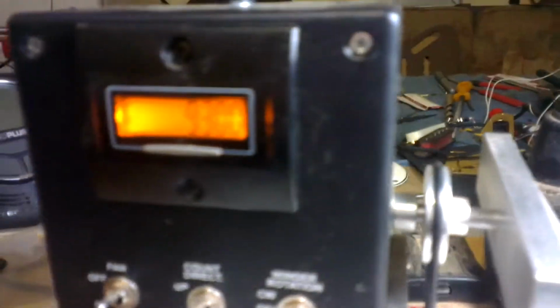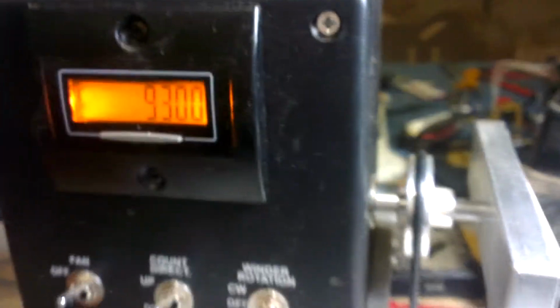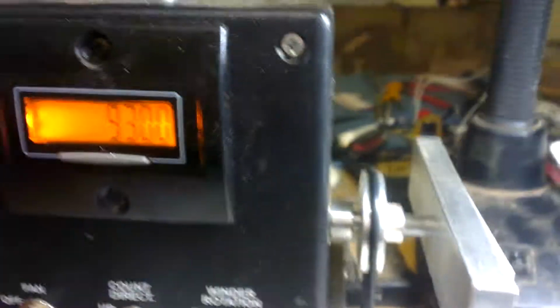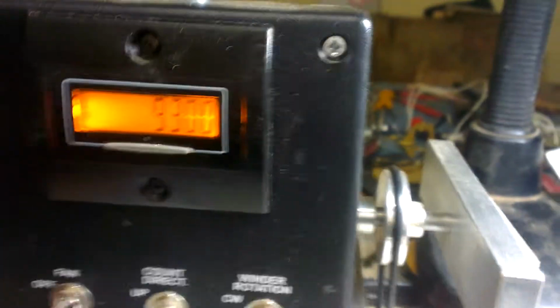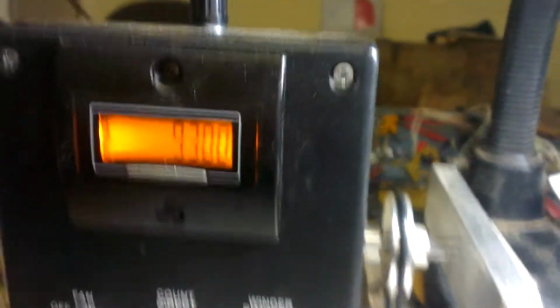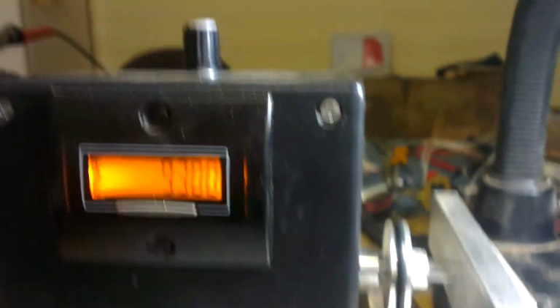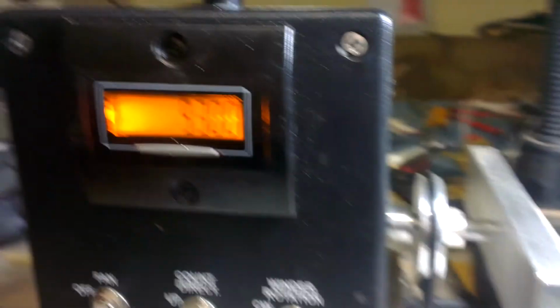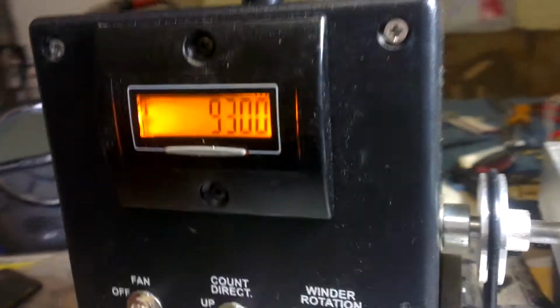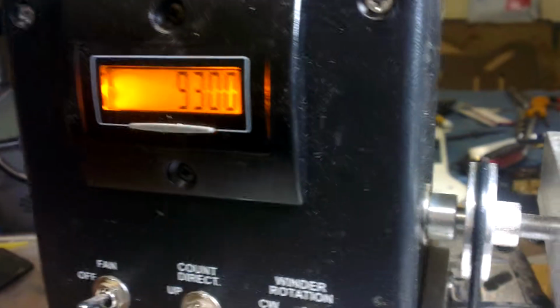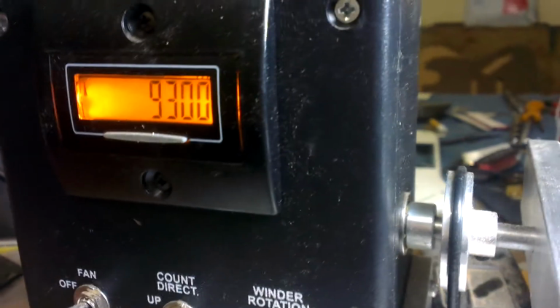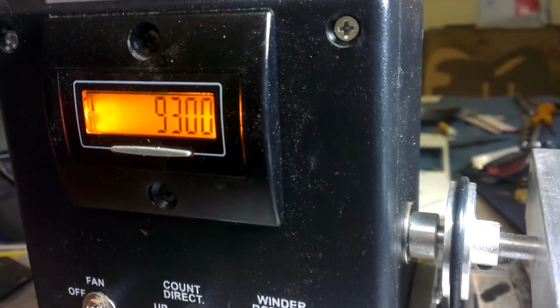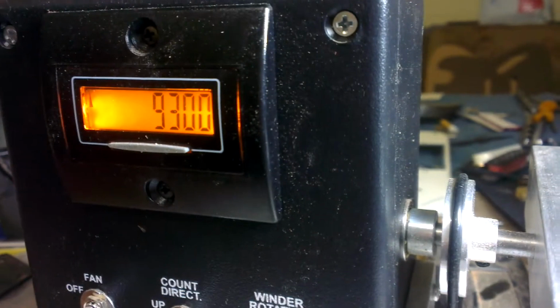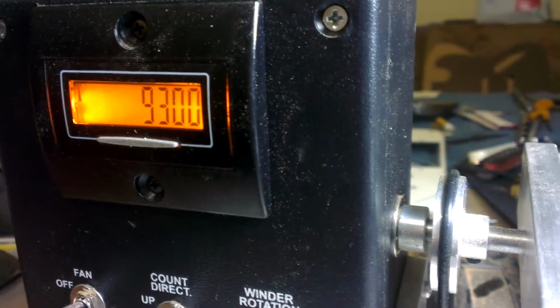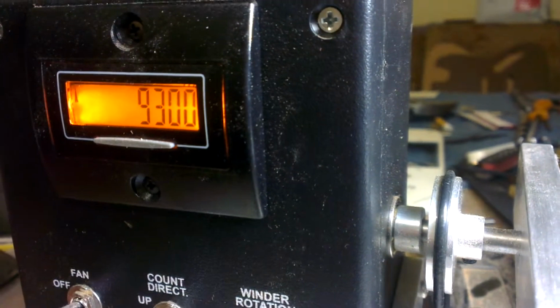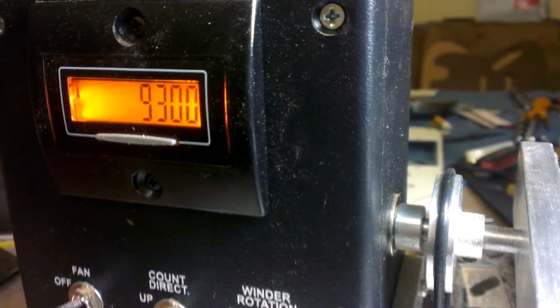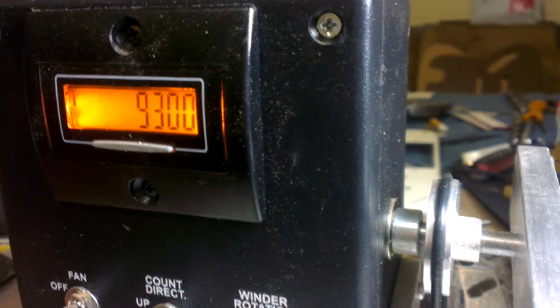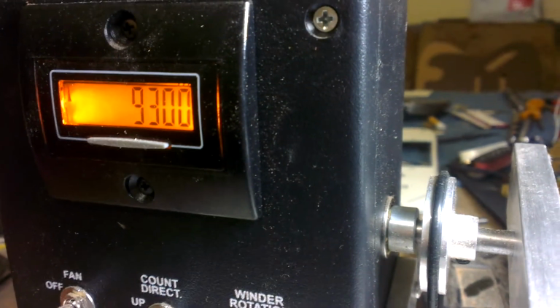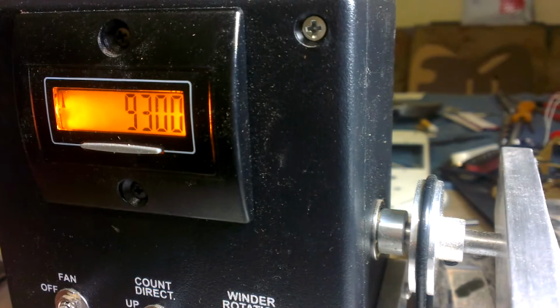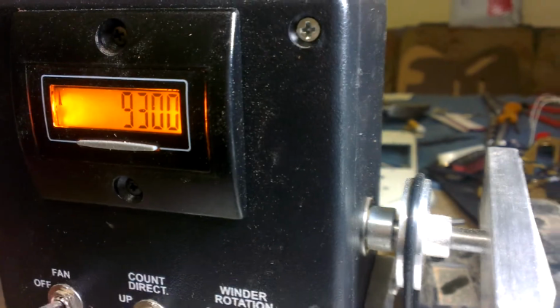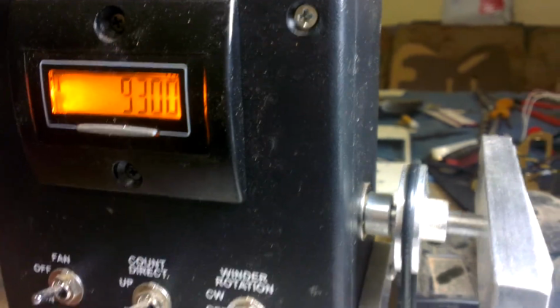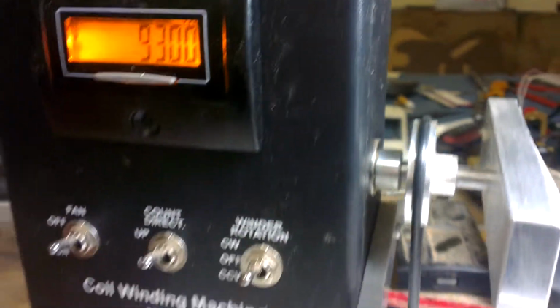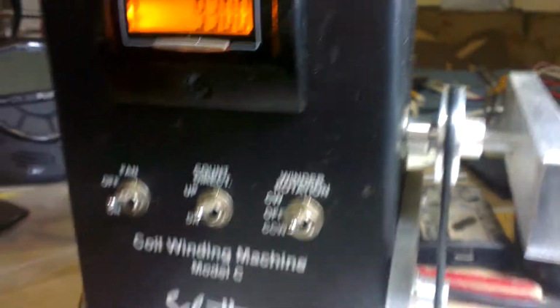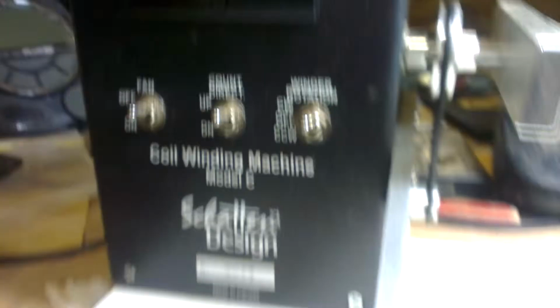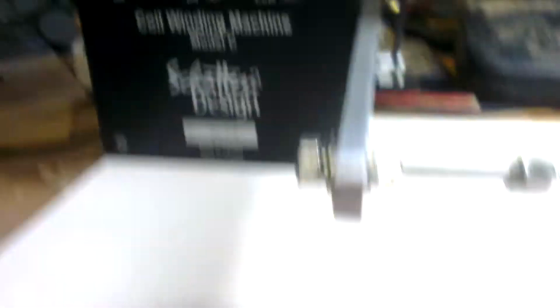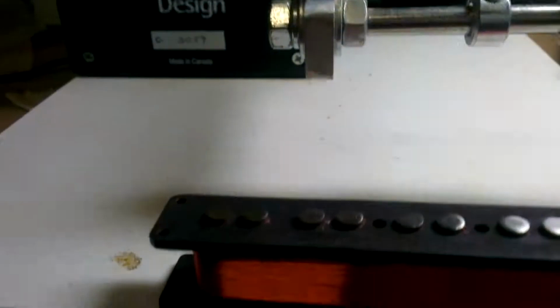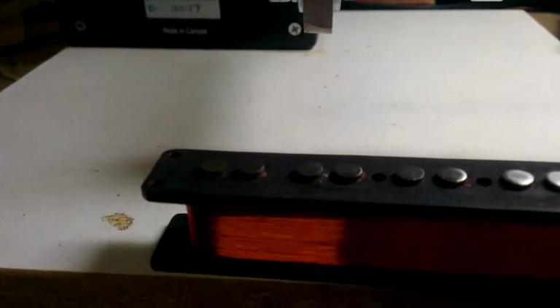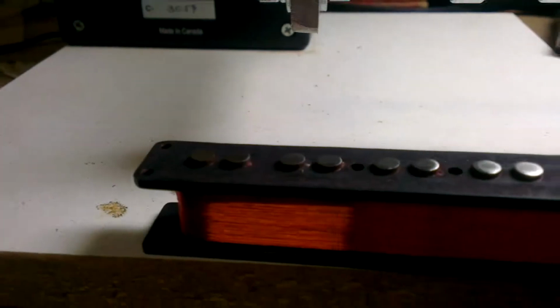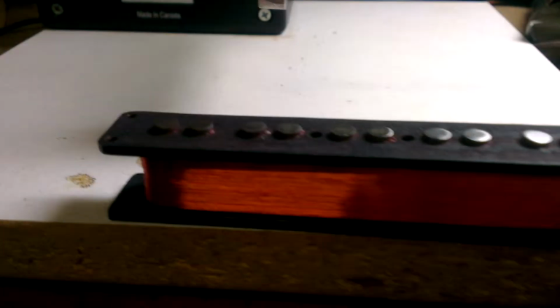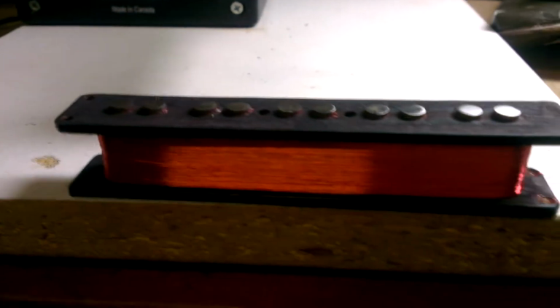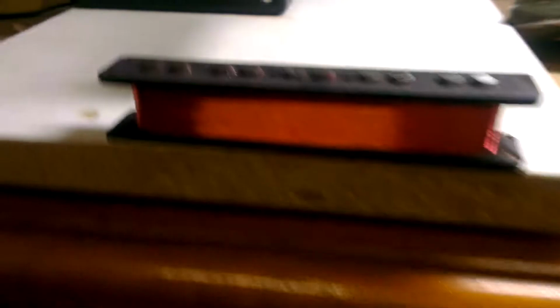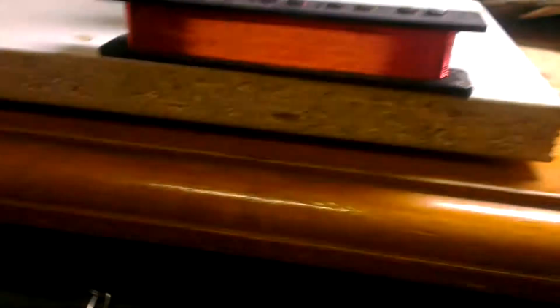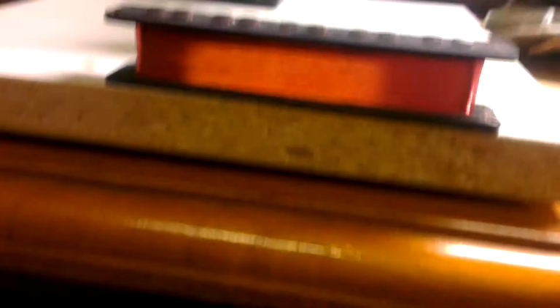I think that light's a bit severe. 9,300 exactly, and here's the picker.